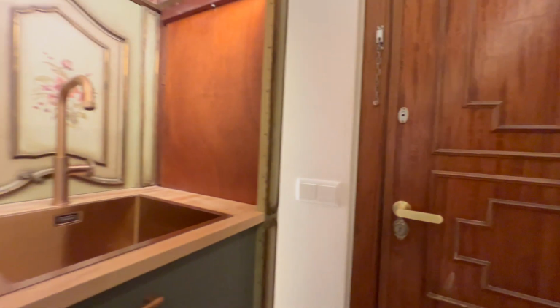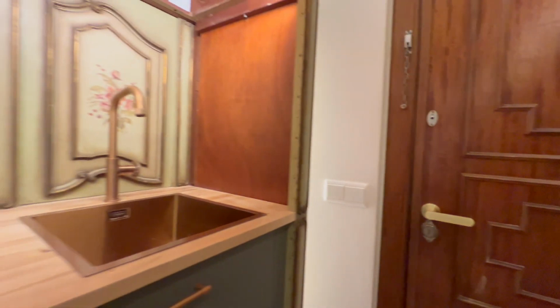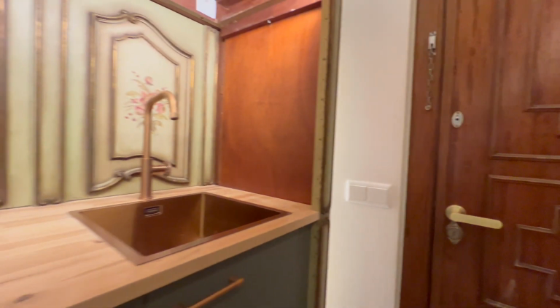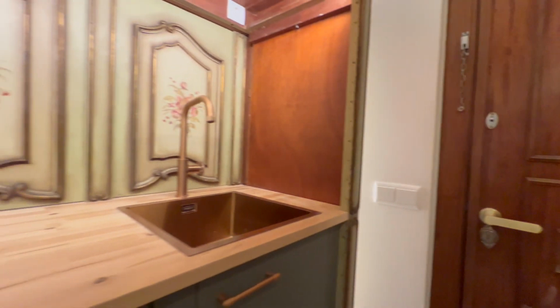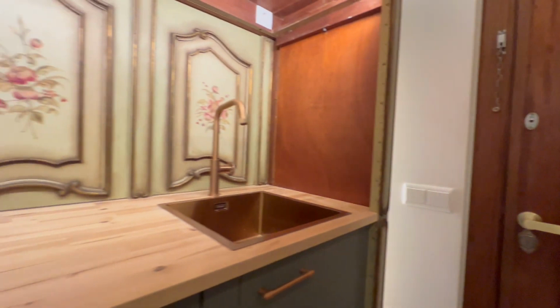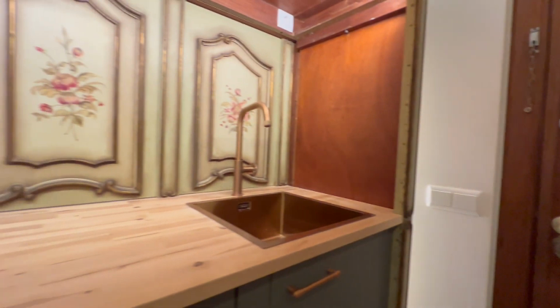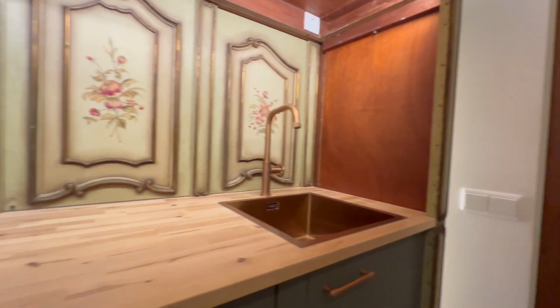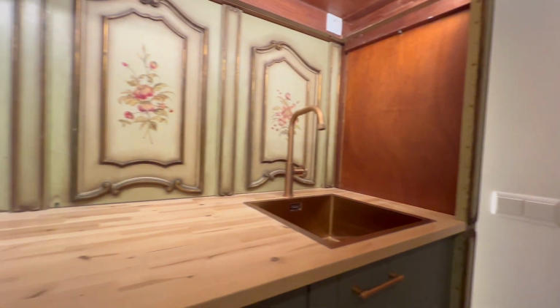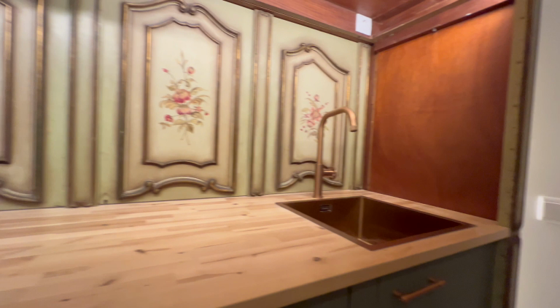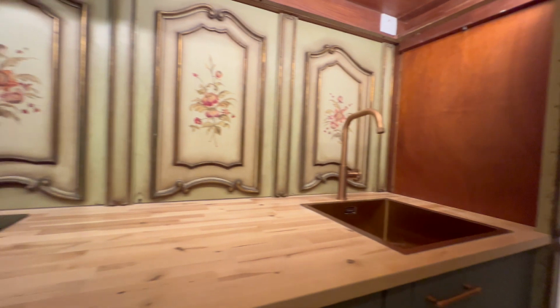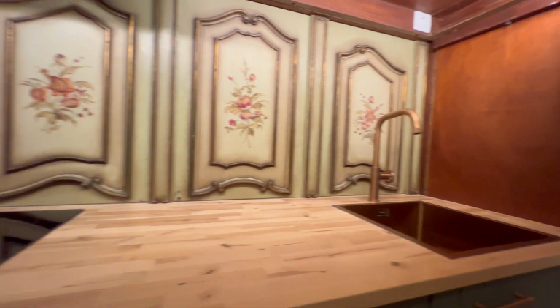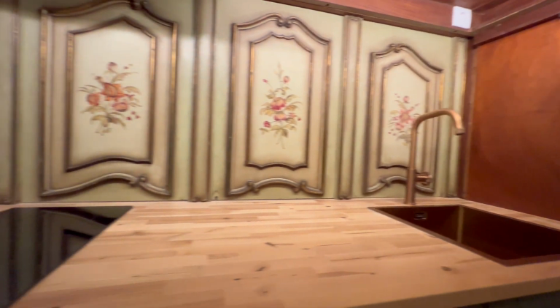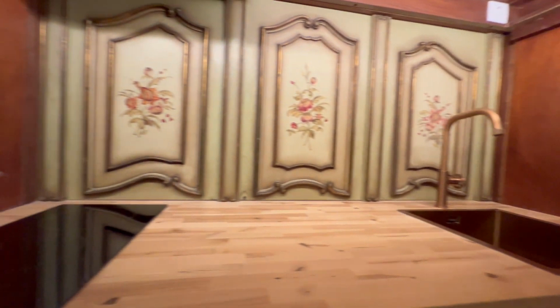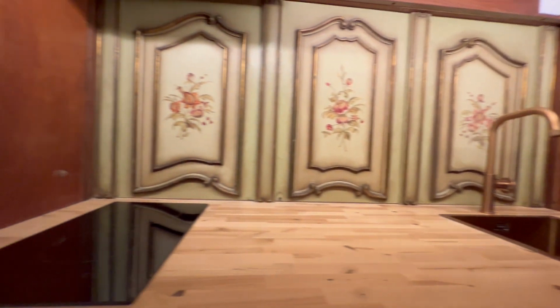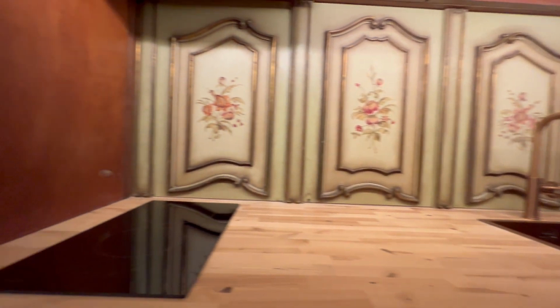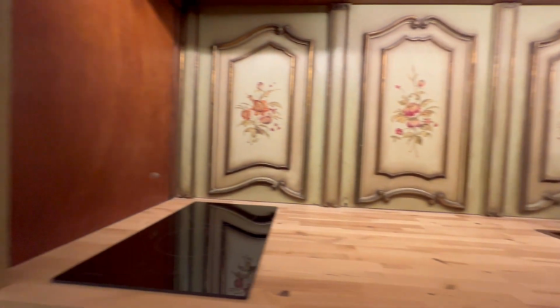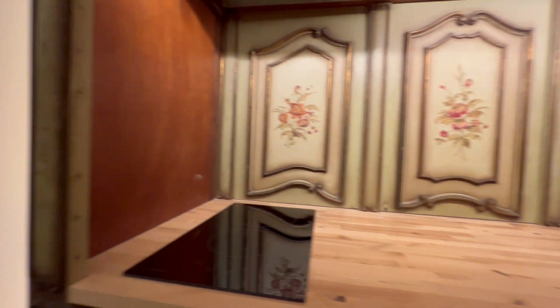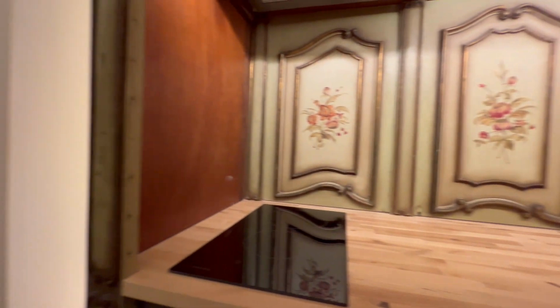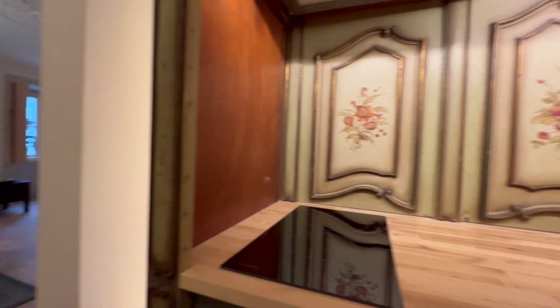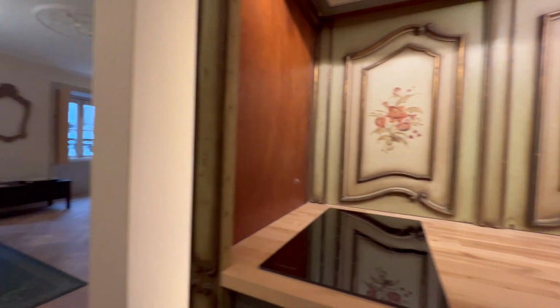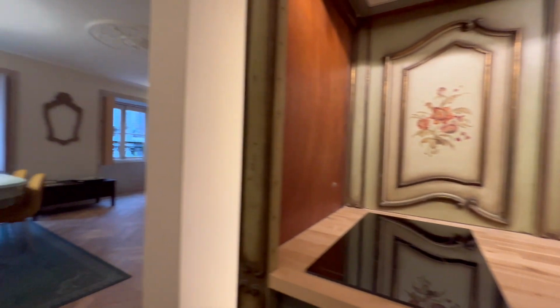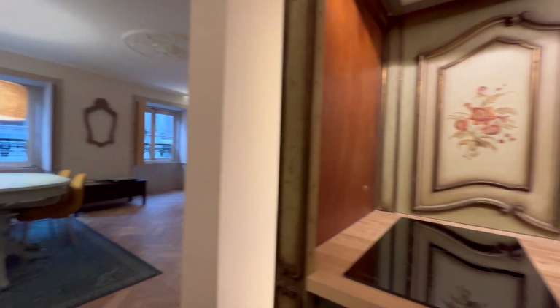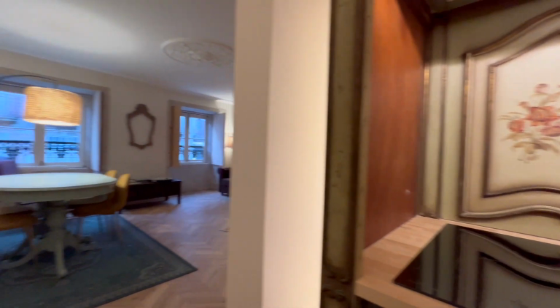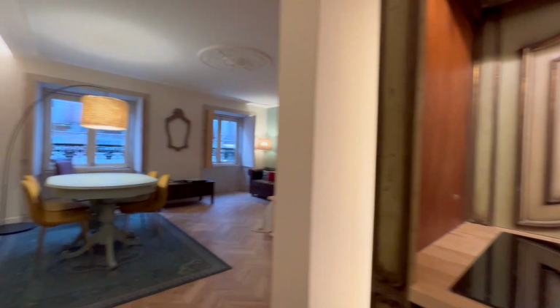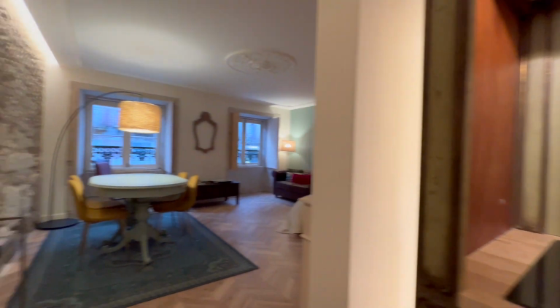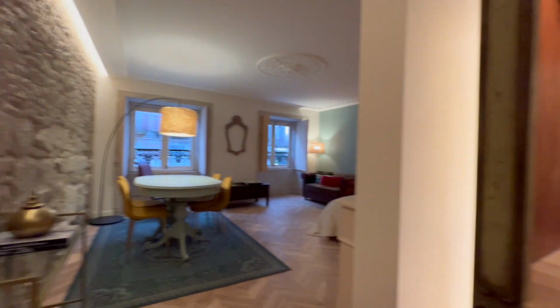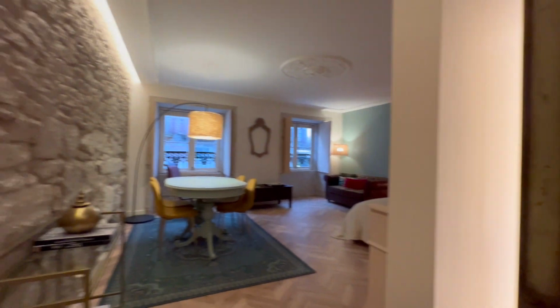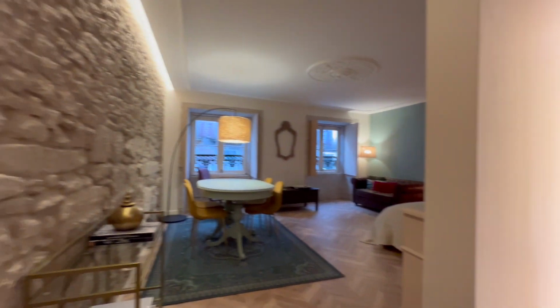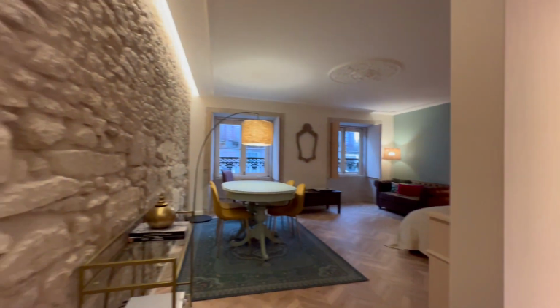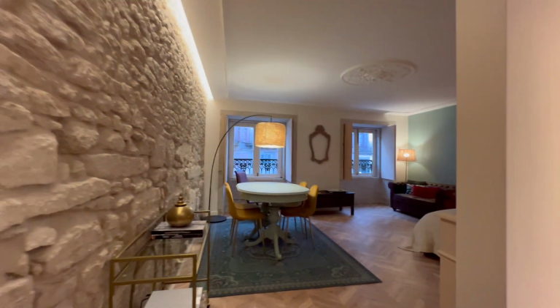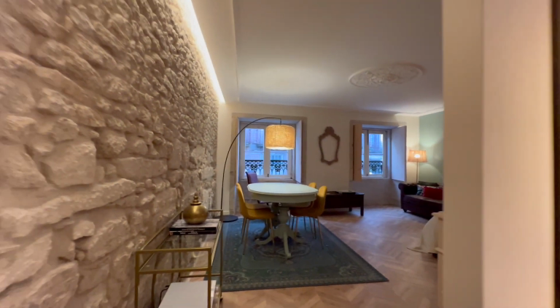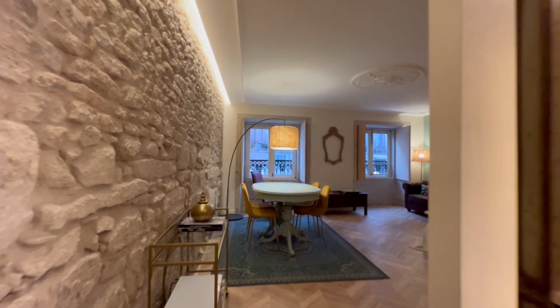Here on my right is the kitchen — compact but super equipped.